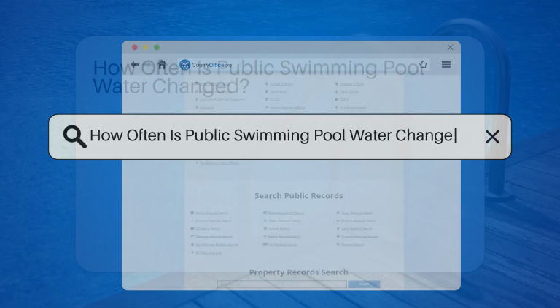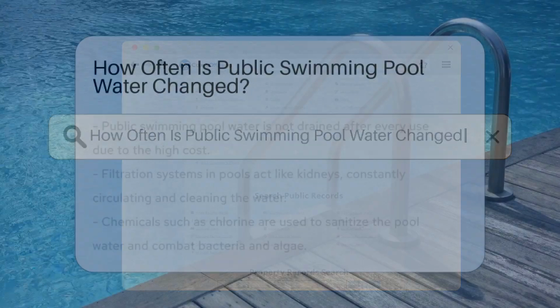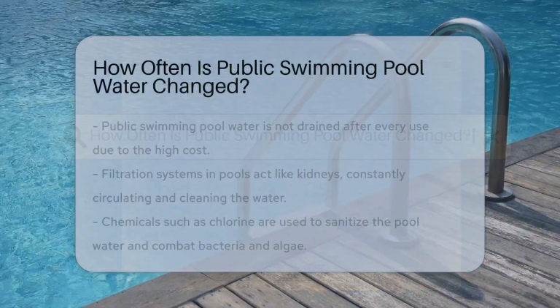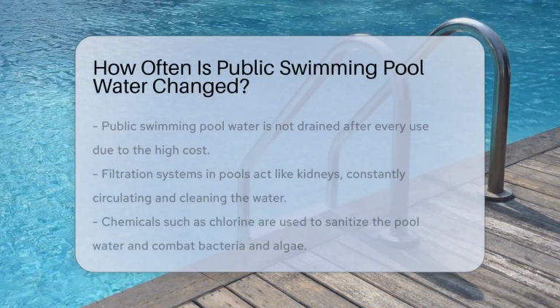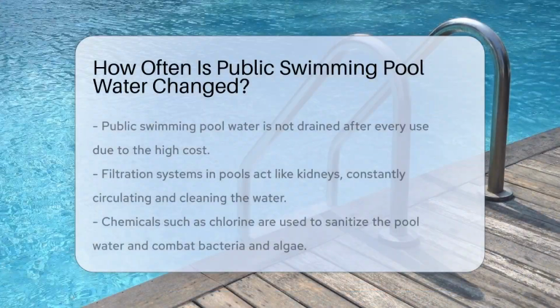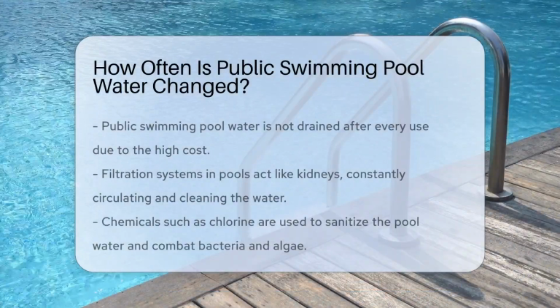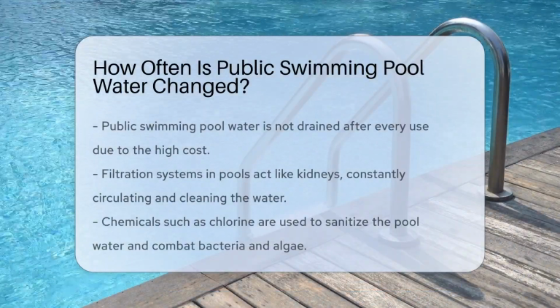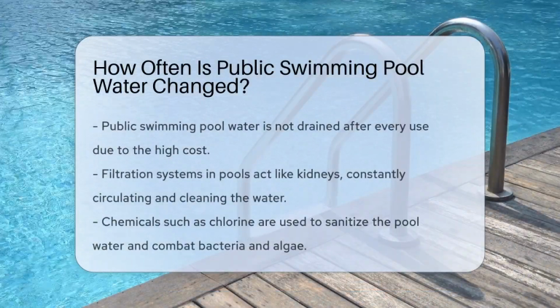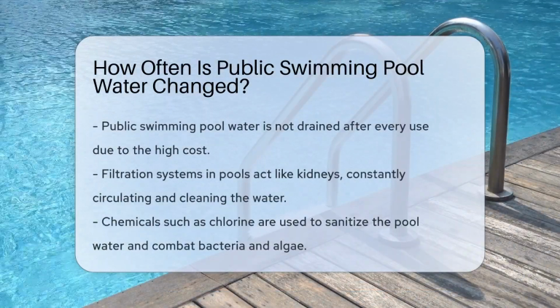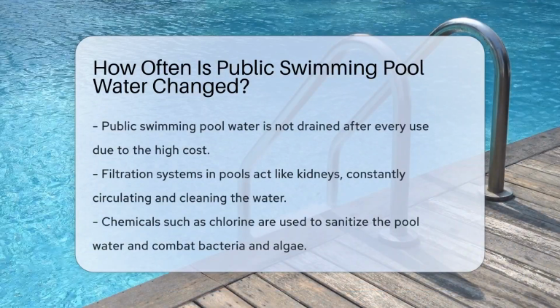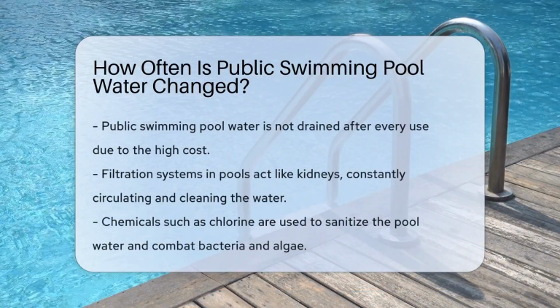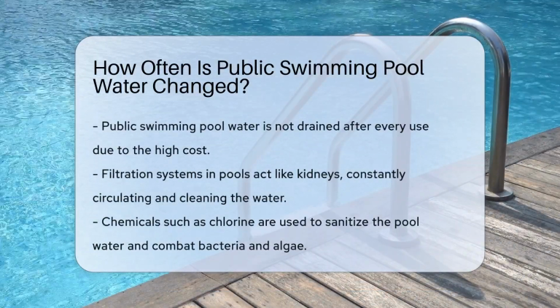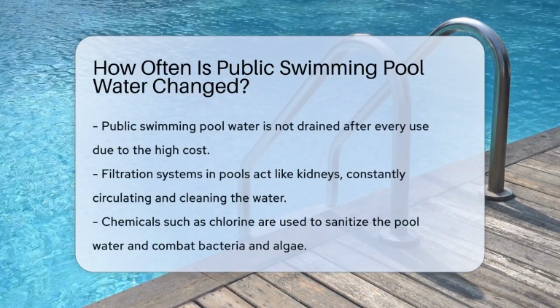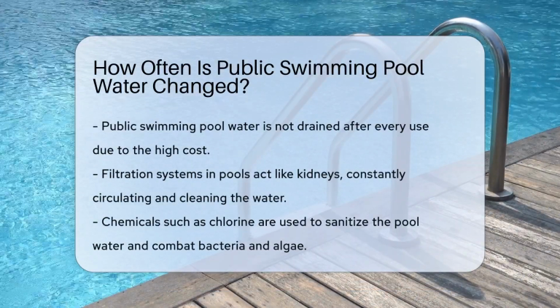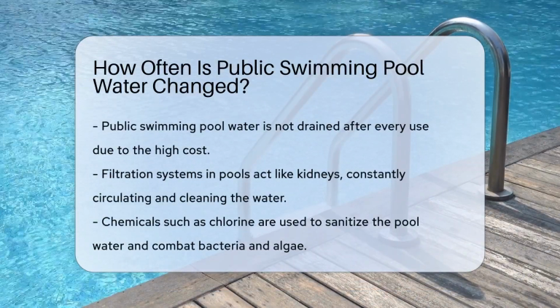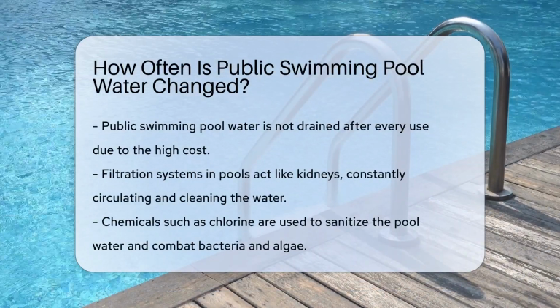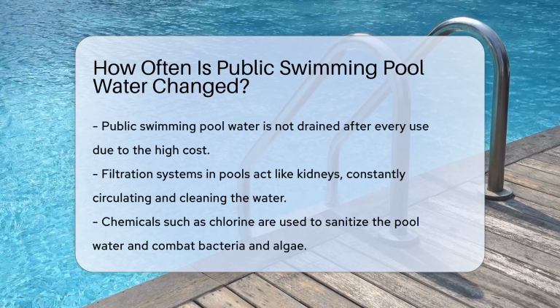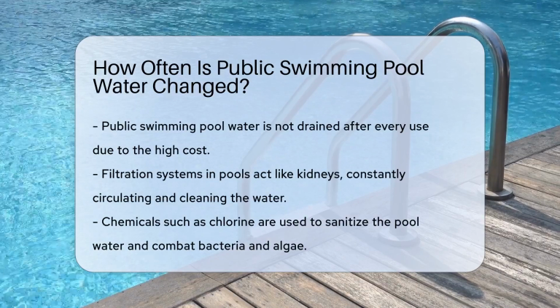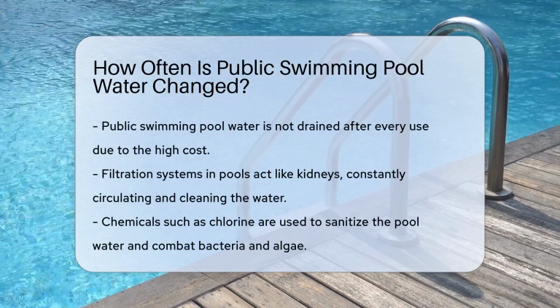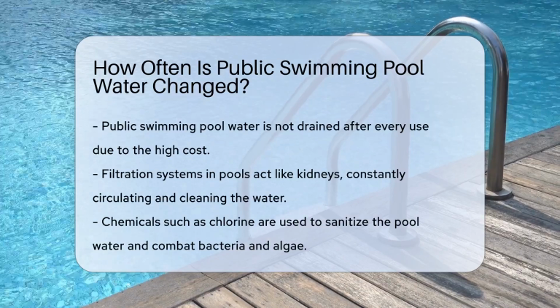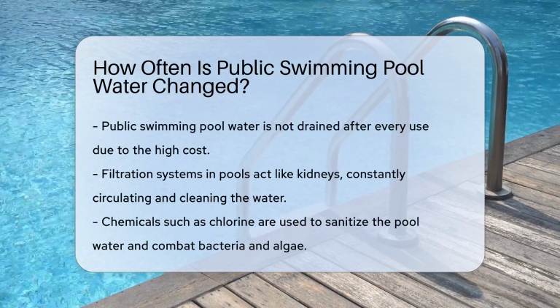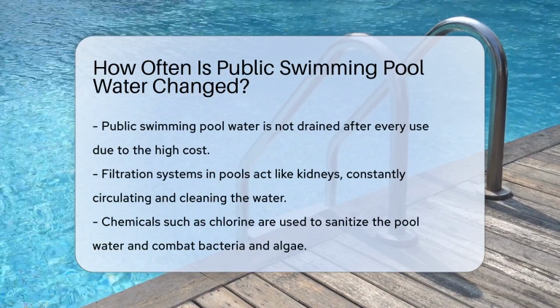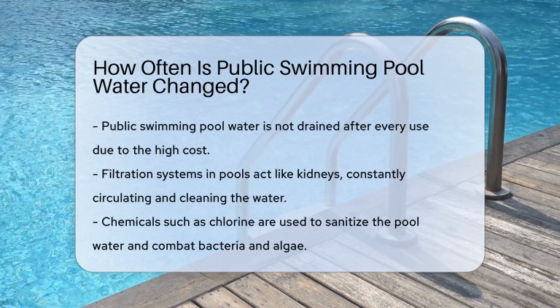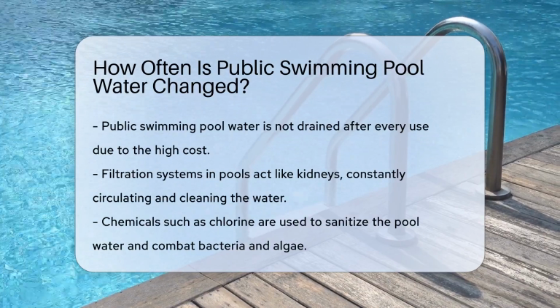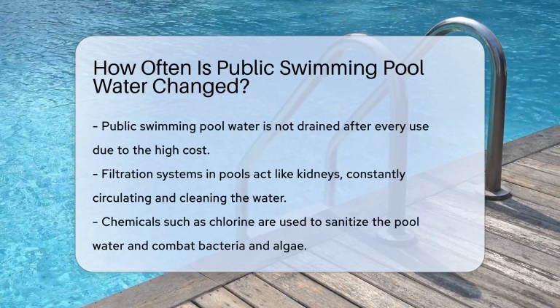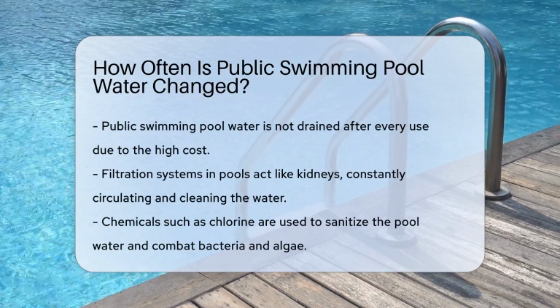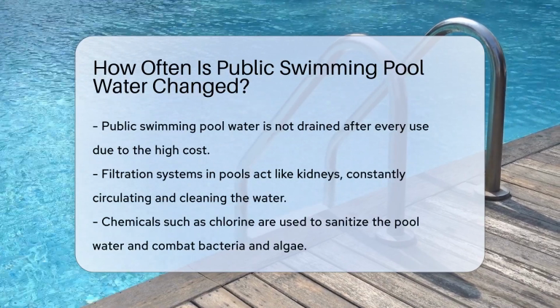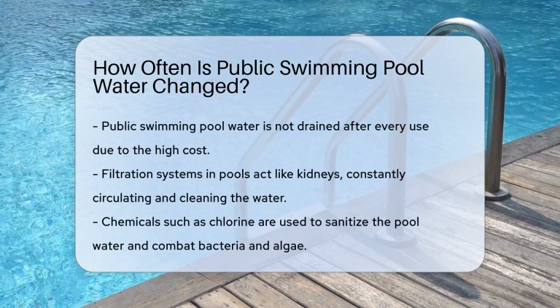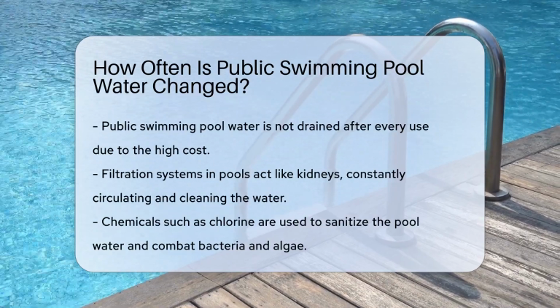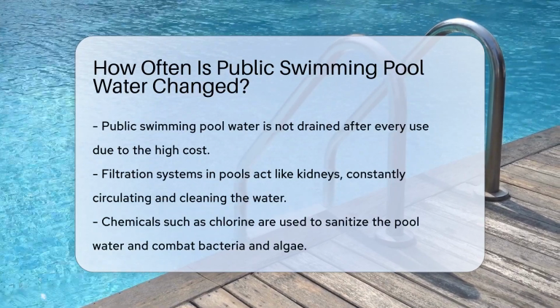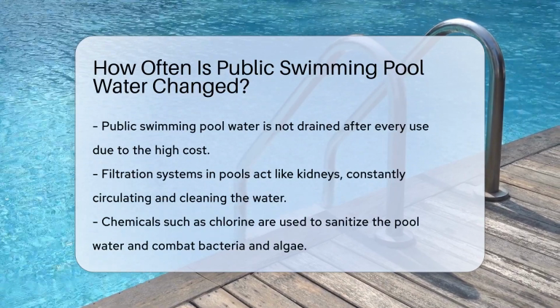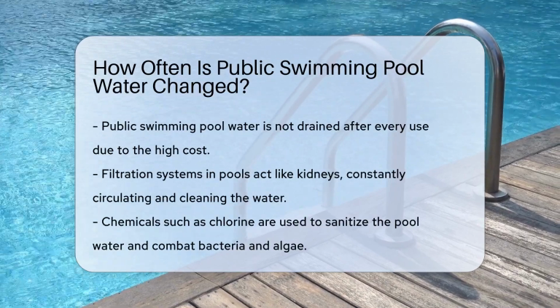Dive in. Let's splash into the world of public swimming pools. Crystal clear water invites us, but how often is it refreshed?